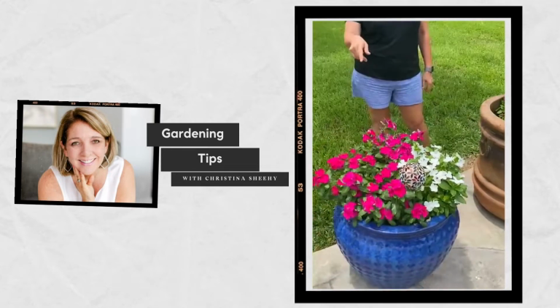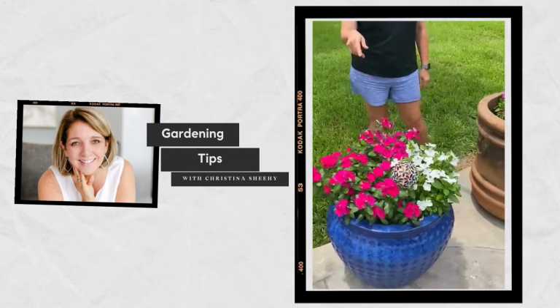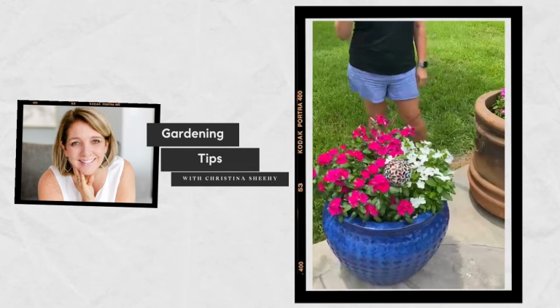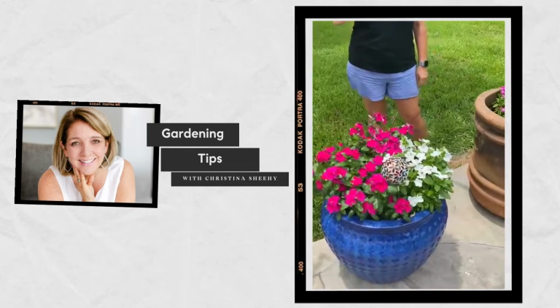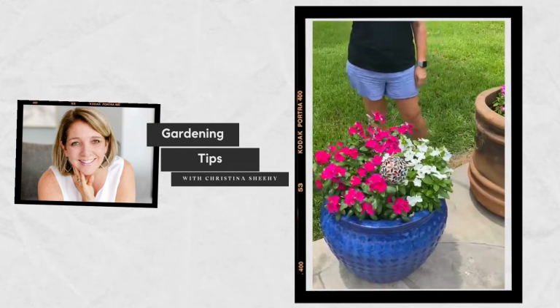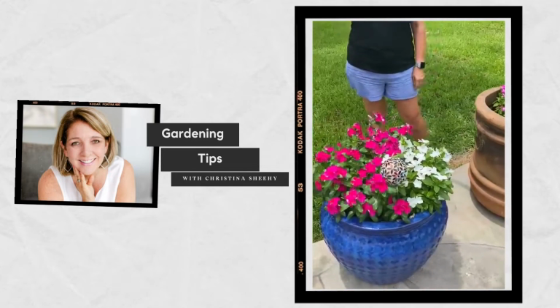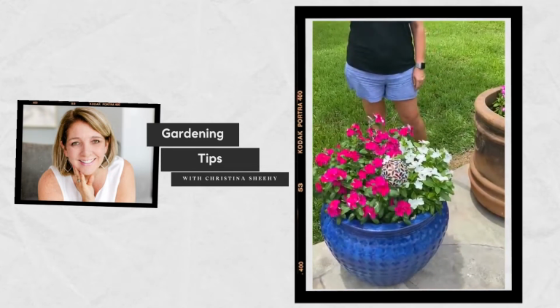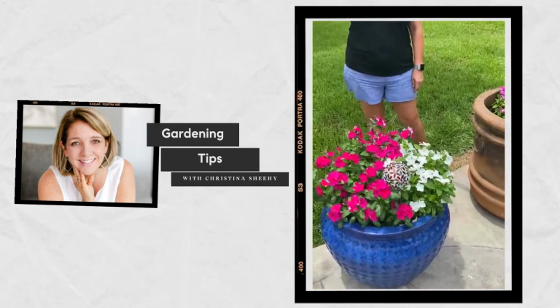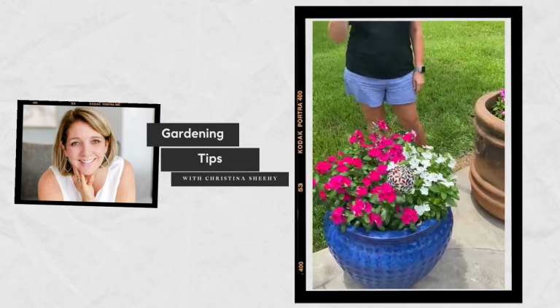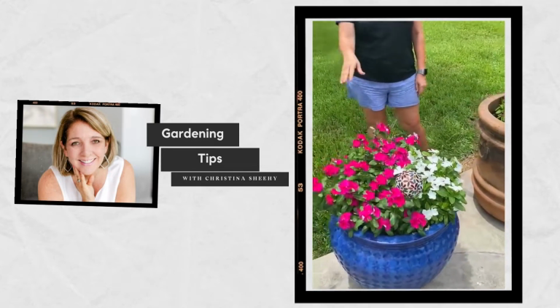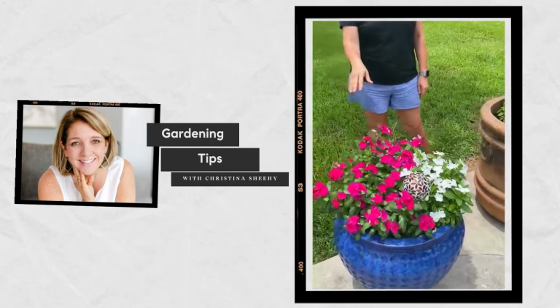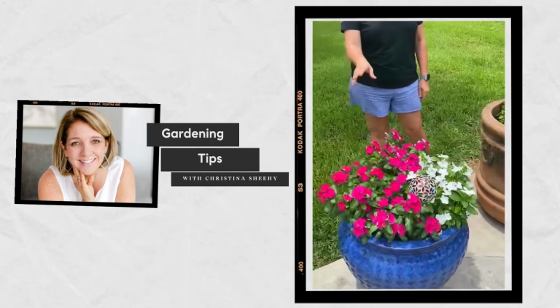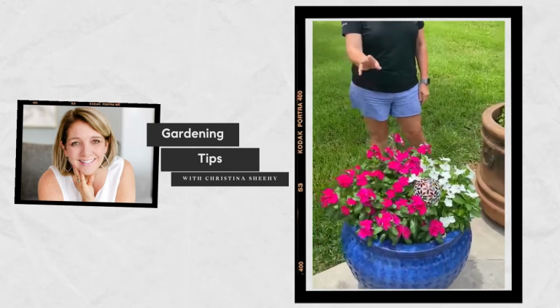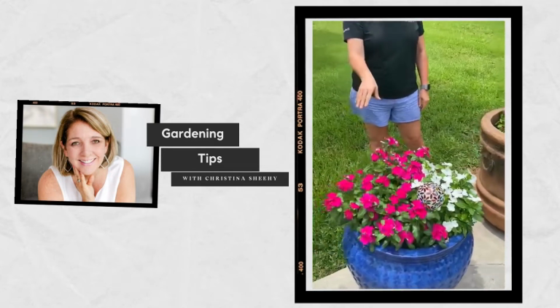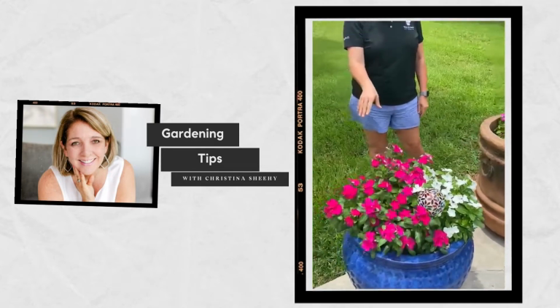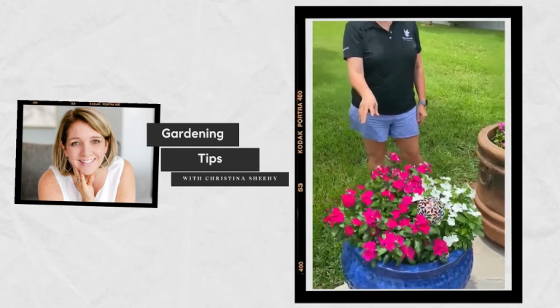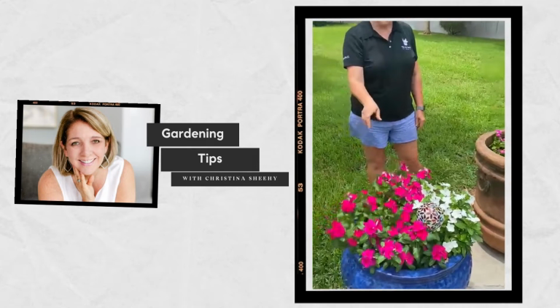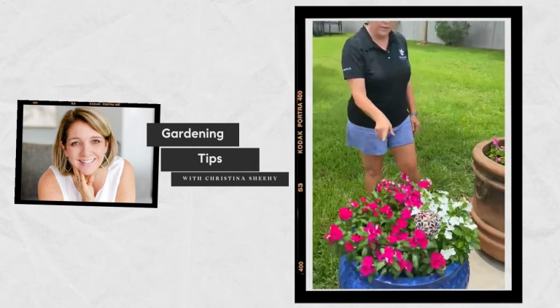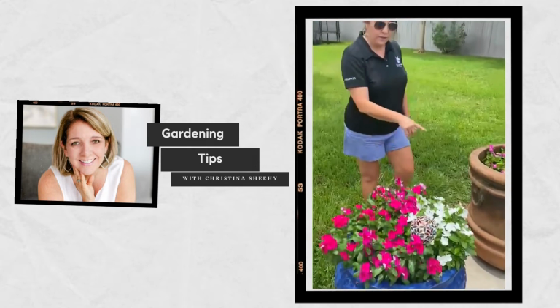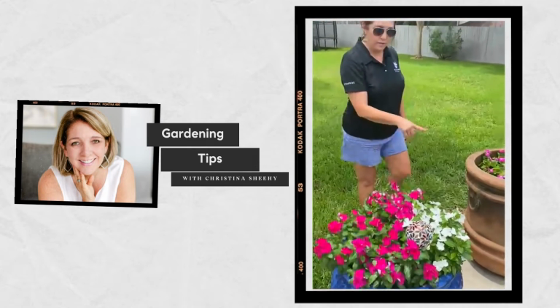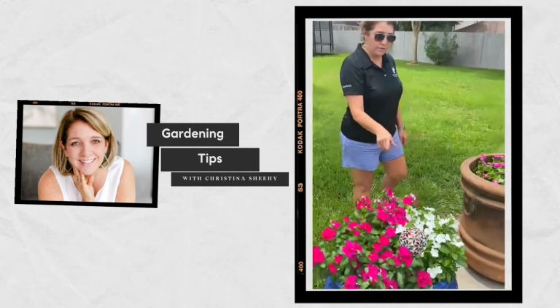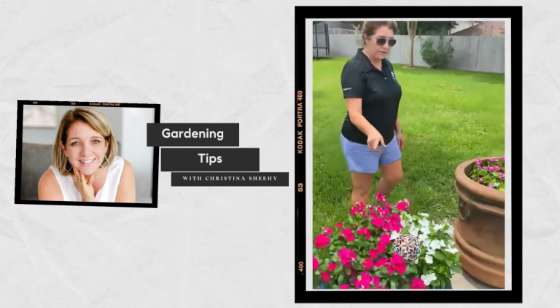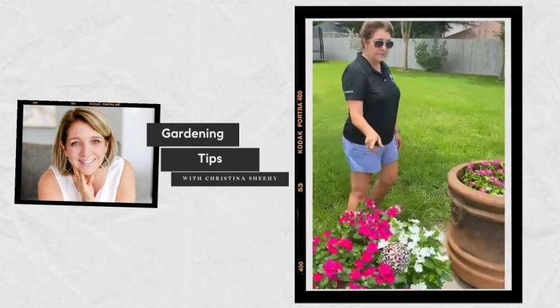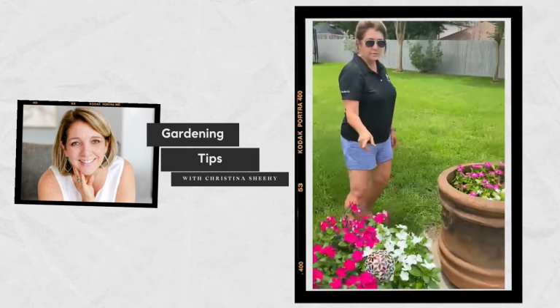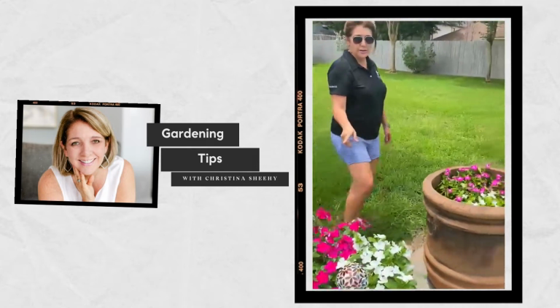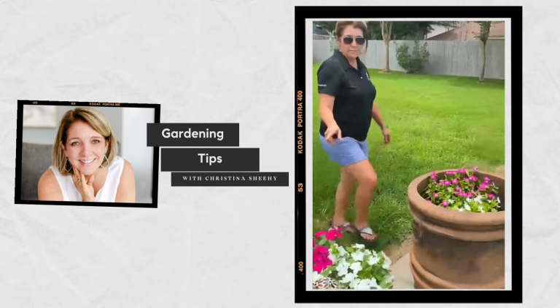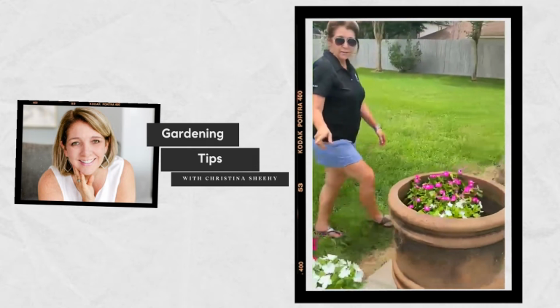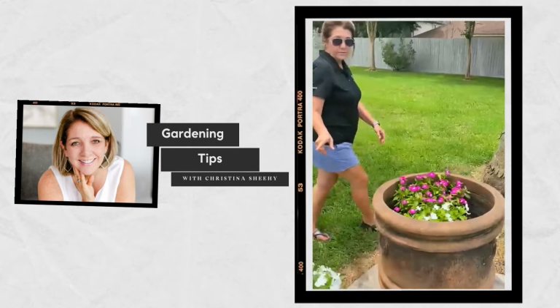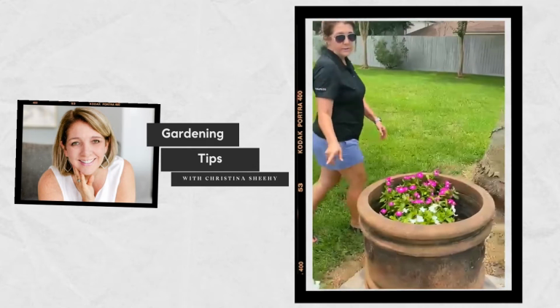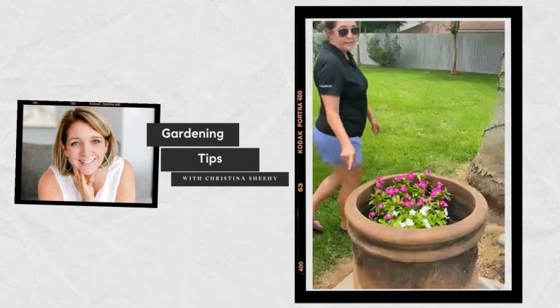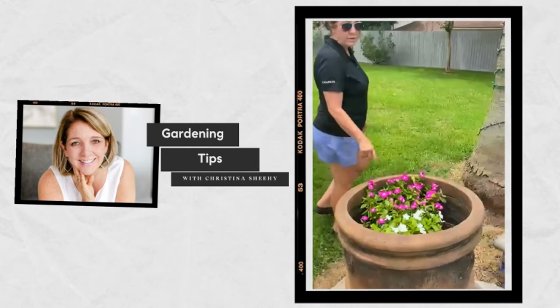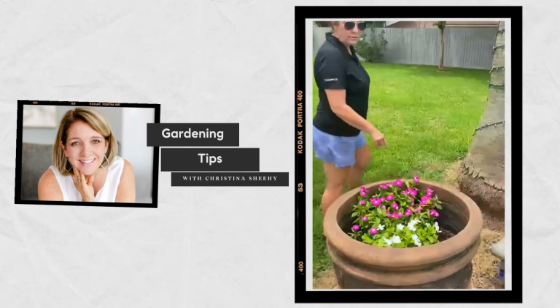I wanted to start with the periwinkles. They come in an array of colors. These are great because they're very heat tolerant.